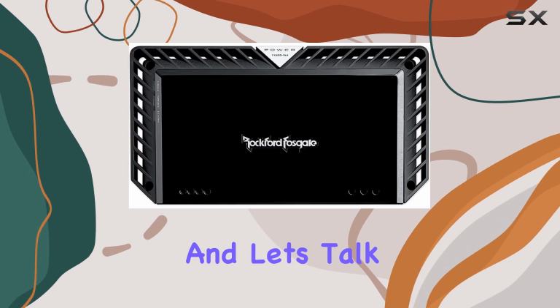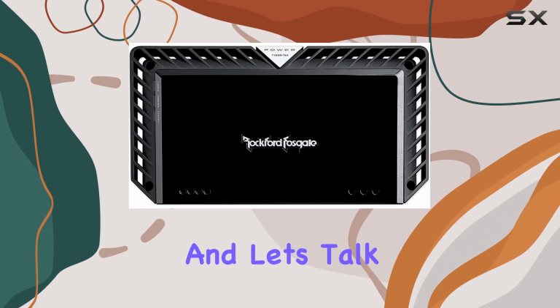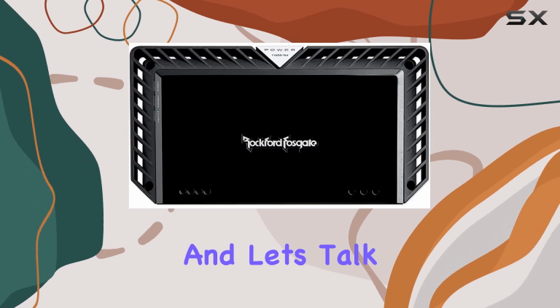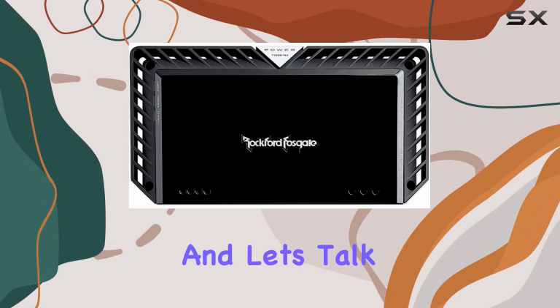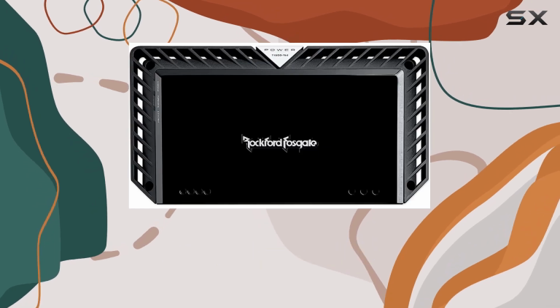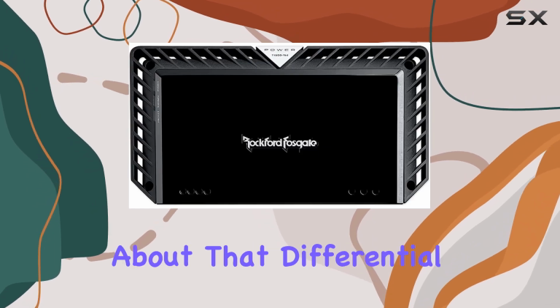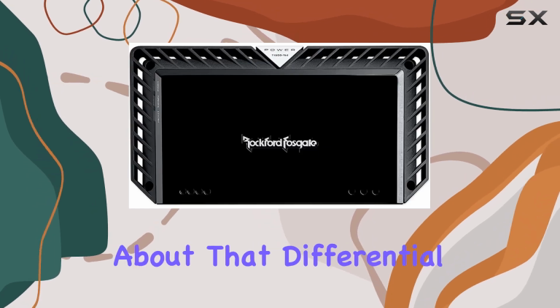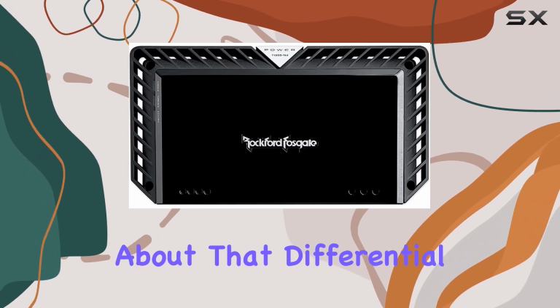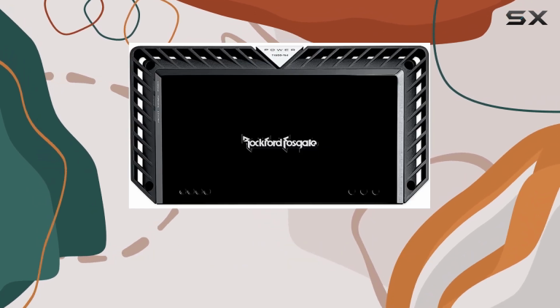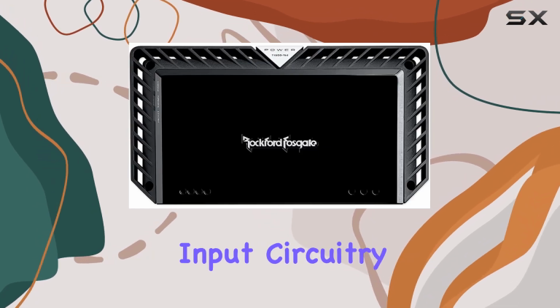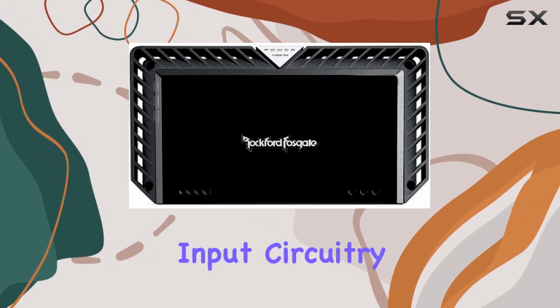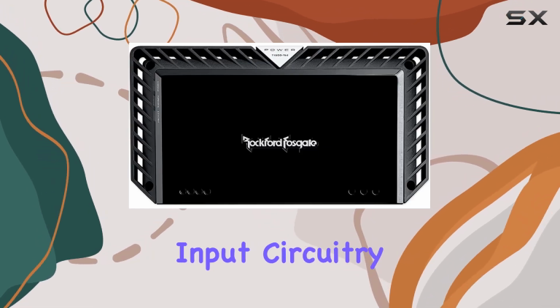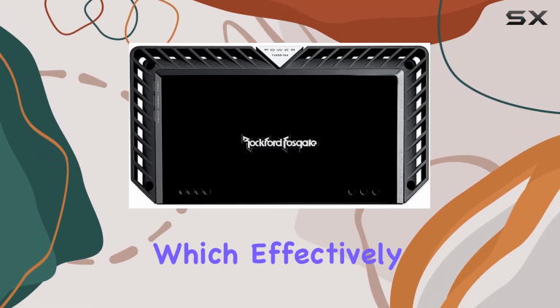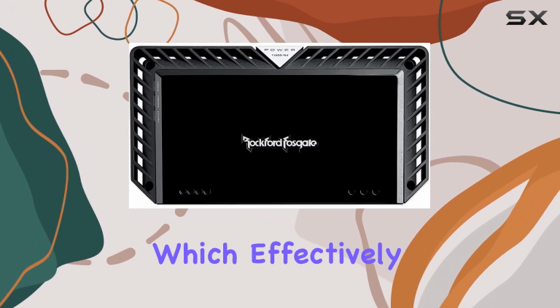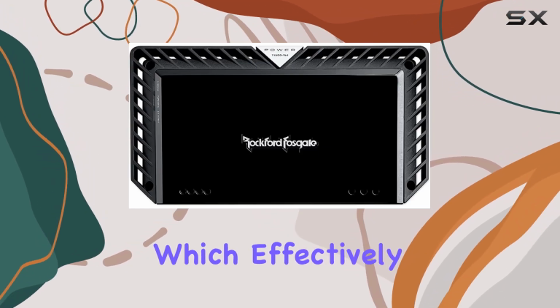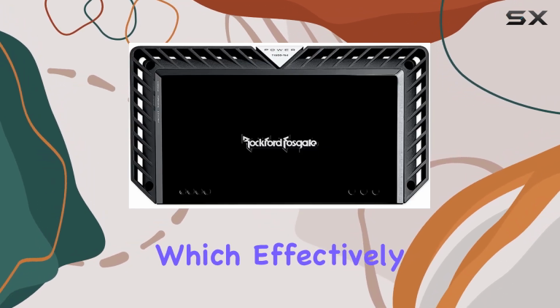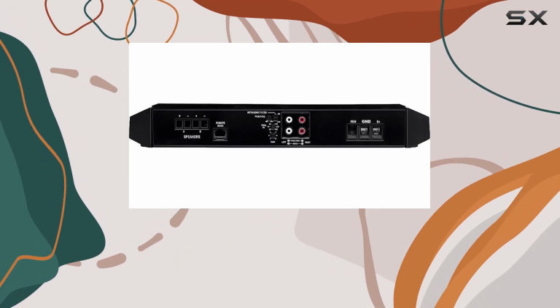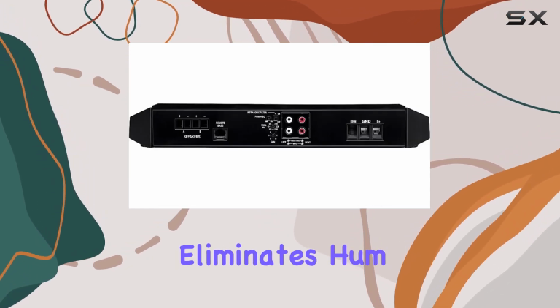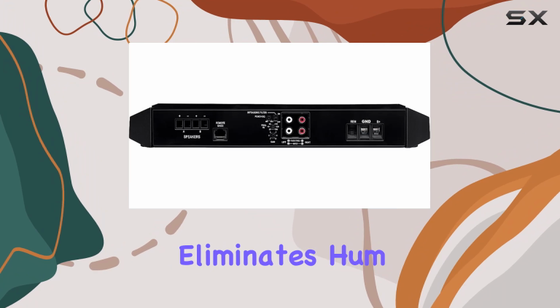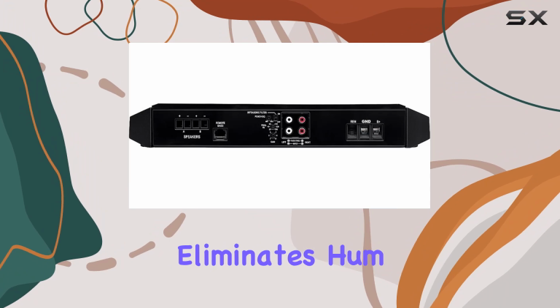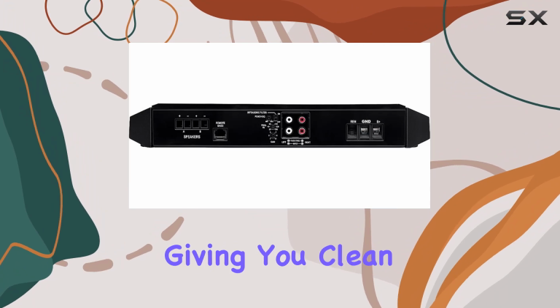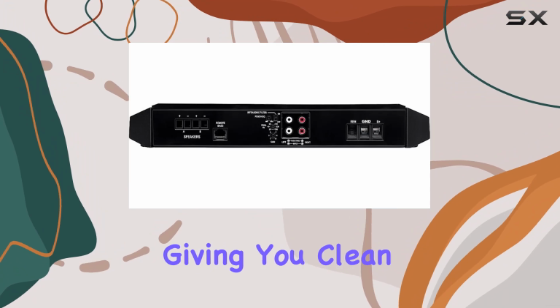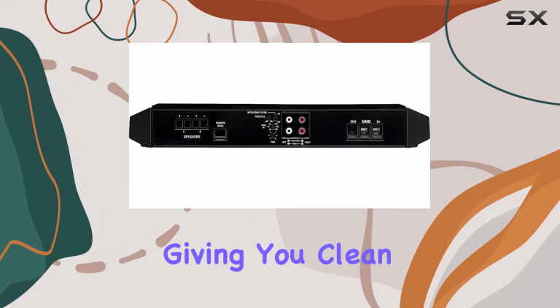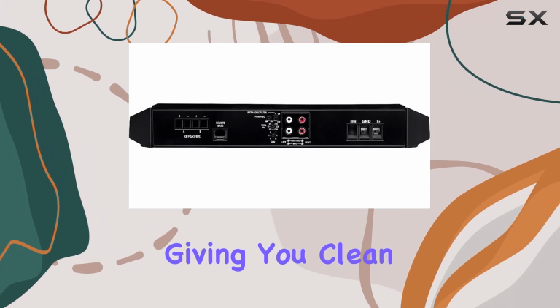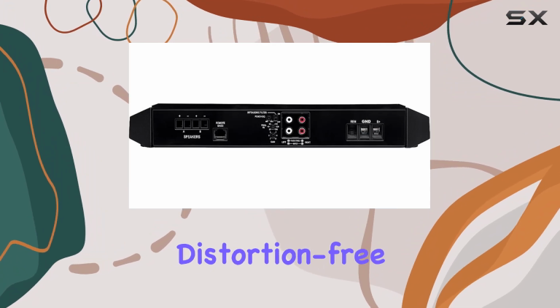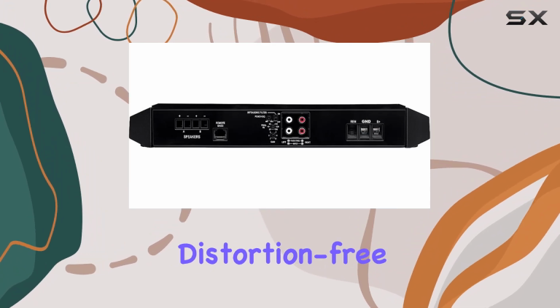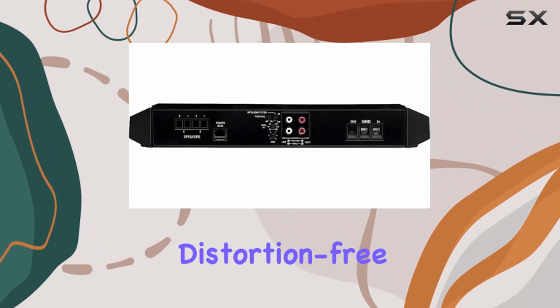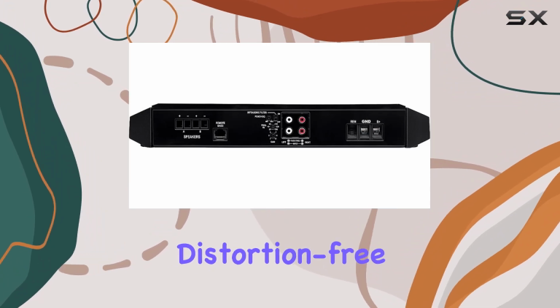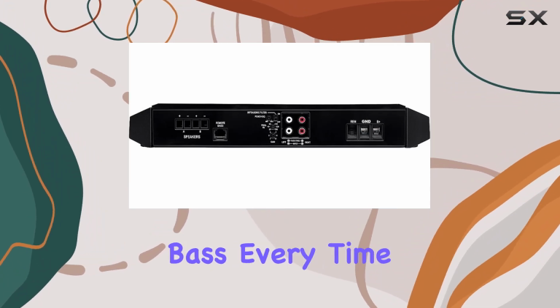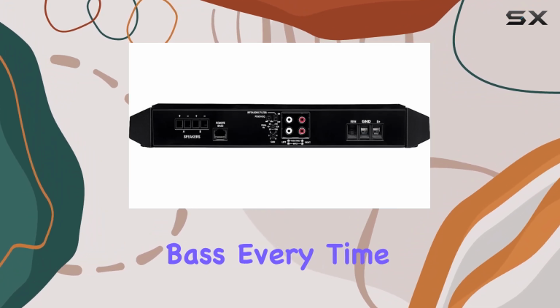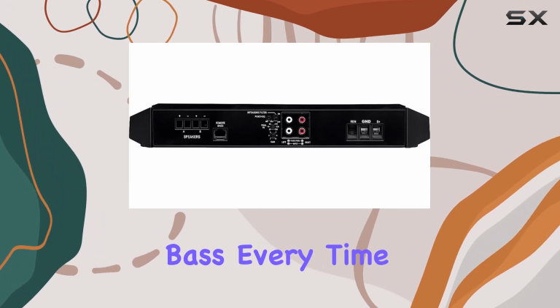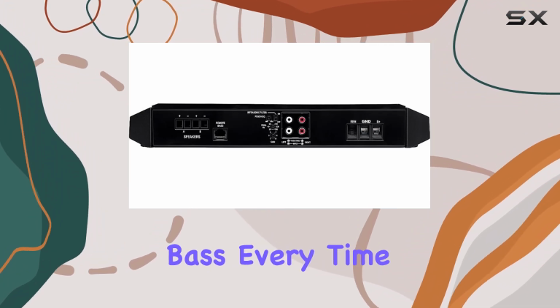And let's talk about that differential input circuitry, which effectively eliminates hum, giving you clean, distortion-free bass every time.